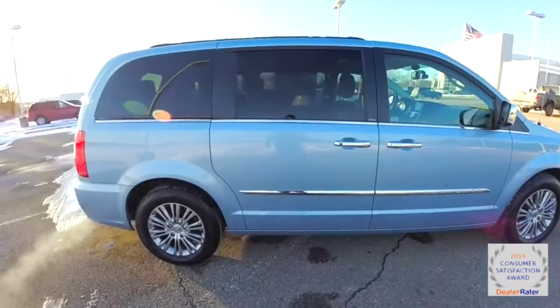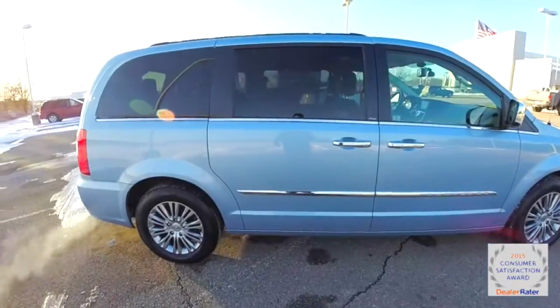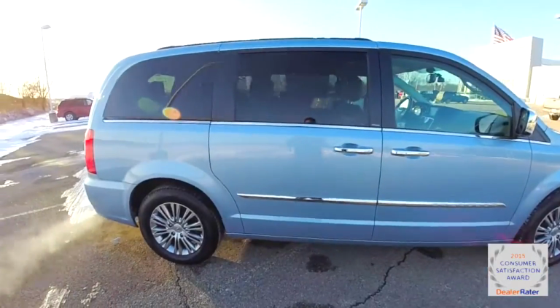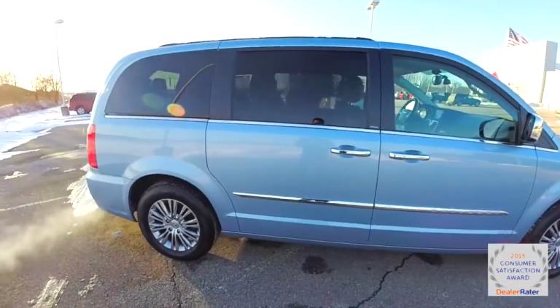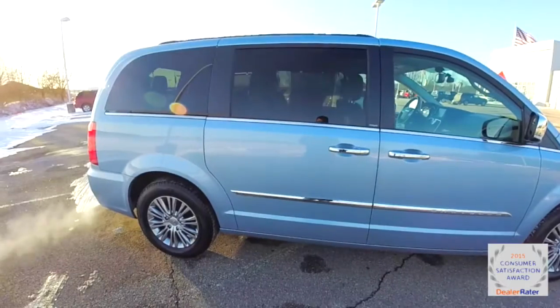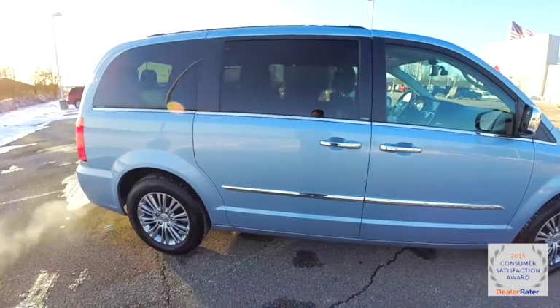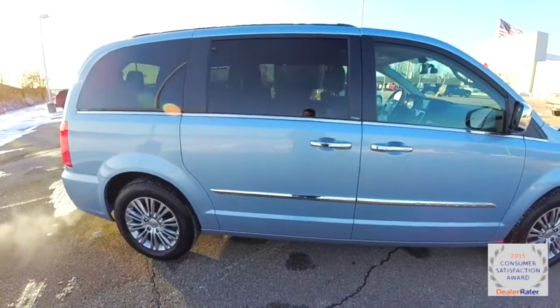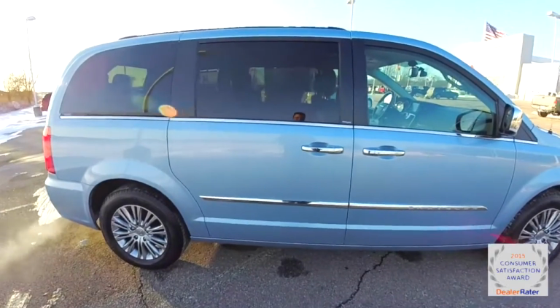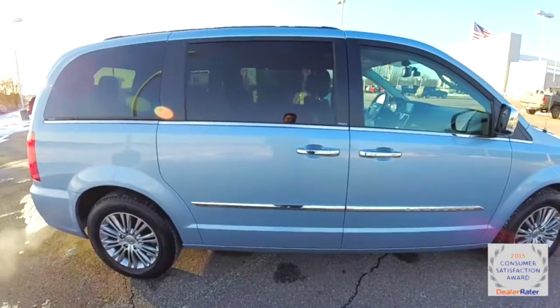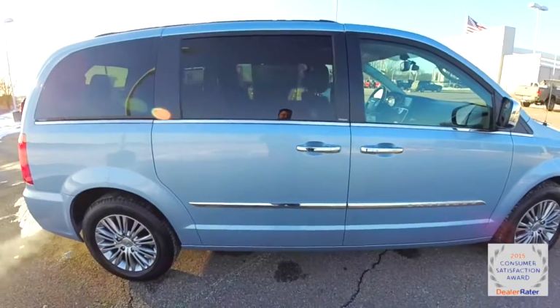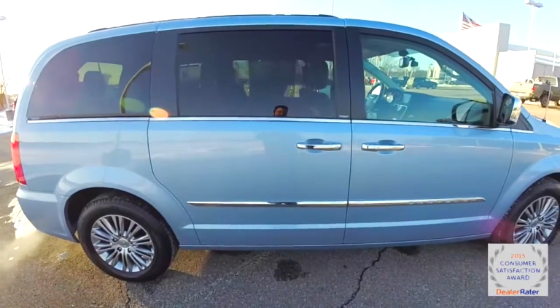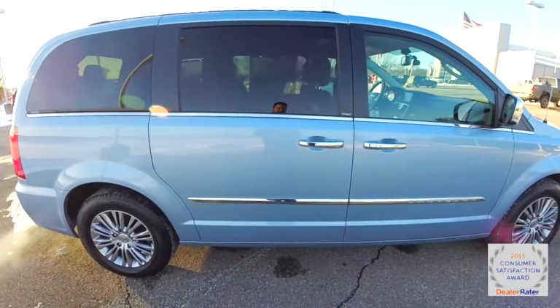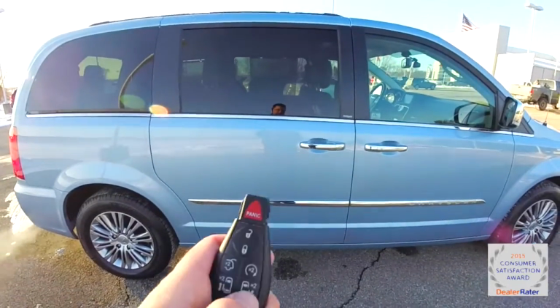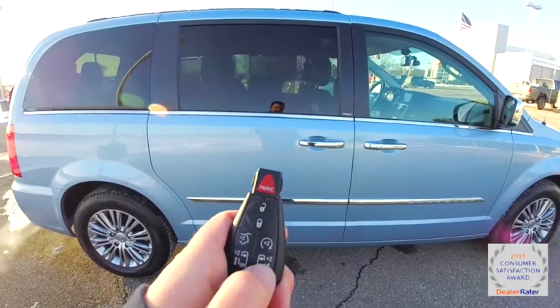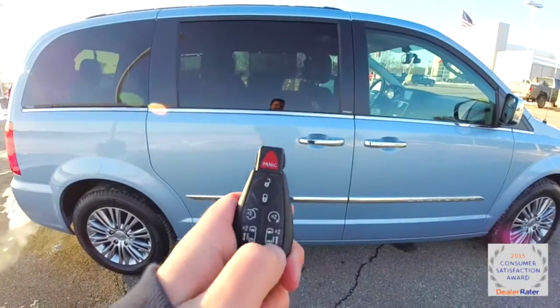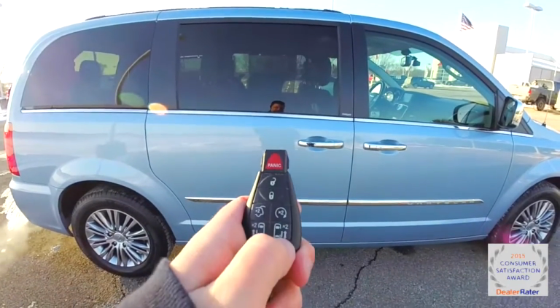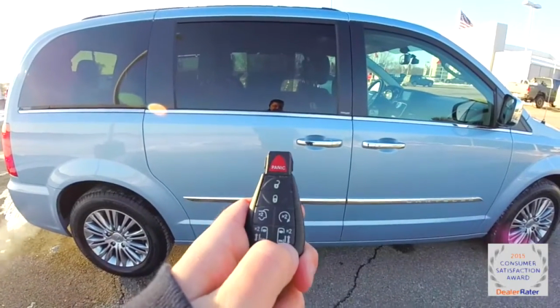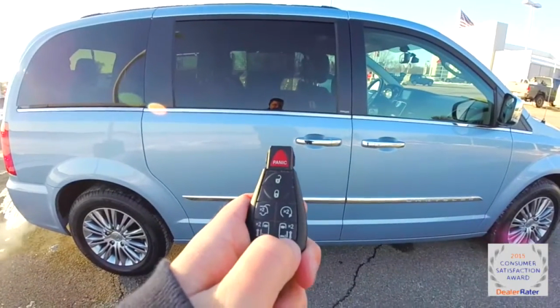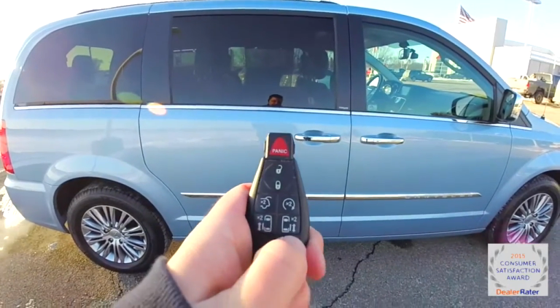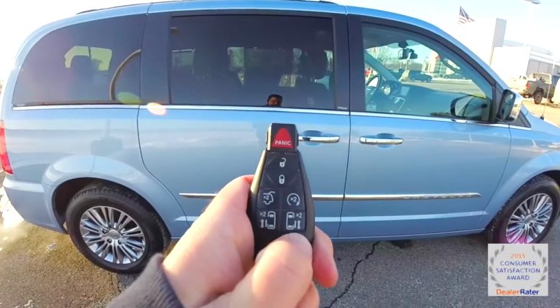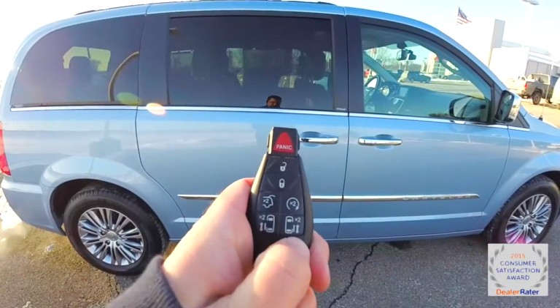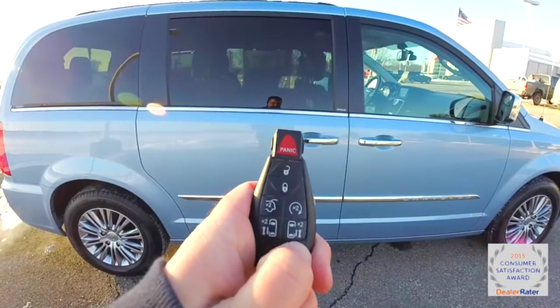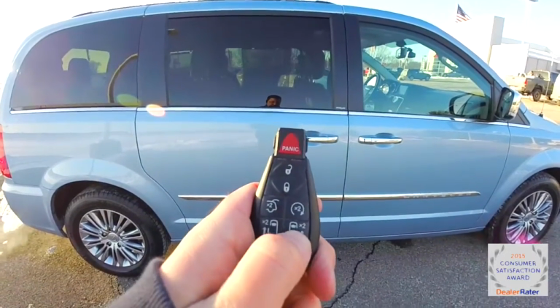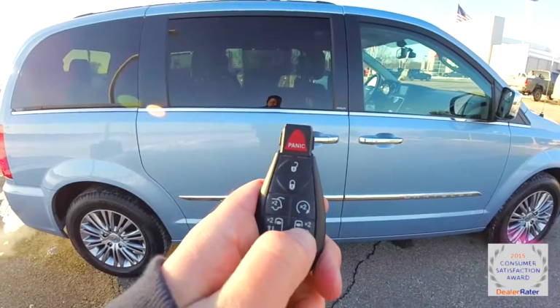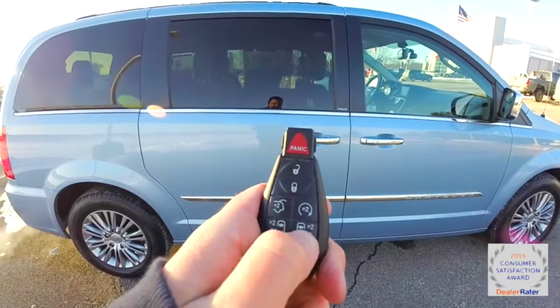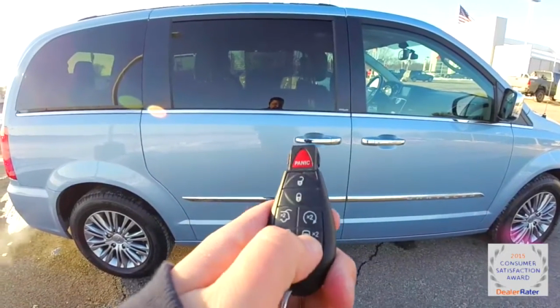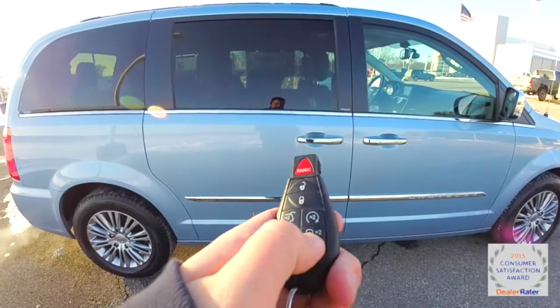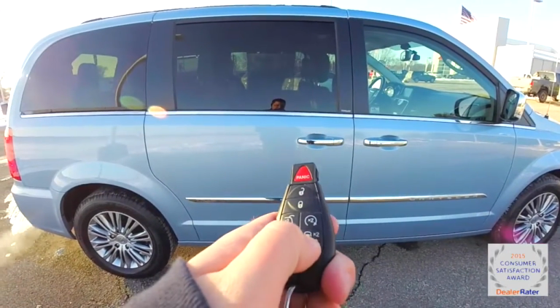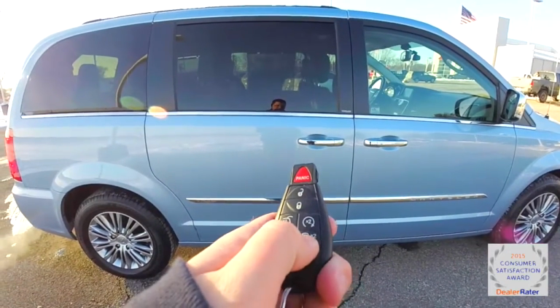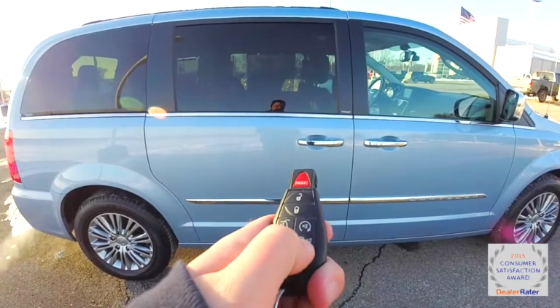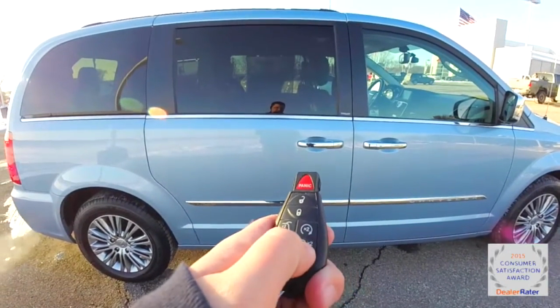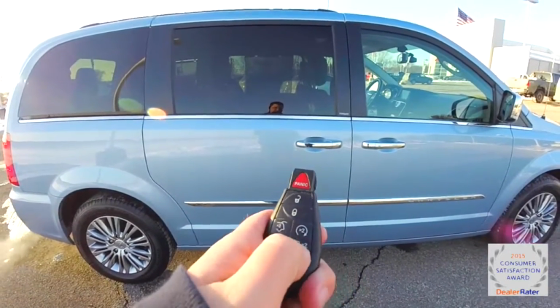The vehicle does have power sliding doors. To operate them, just double press the door button on the key fob.